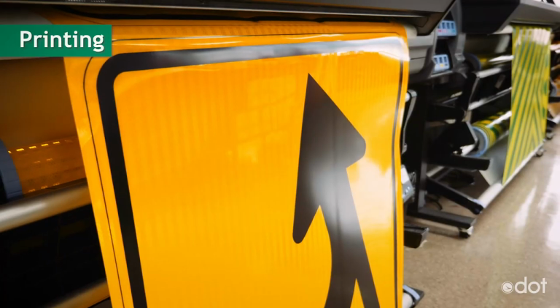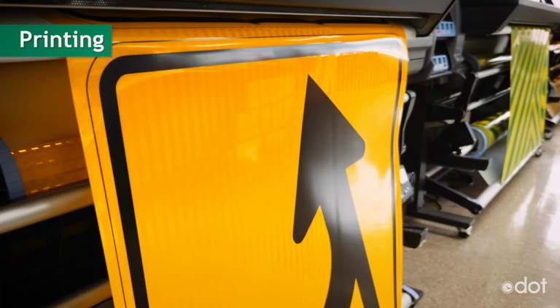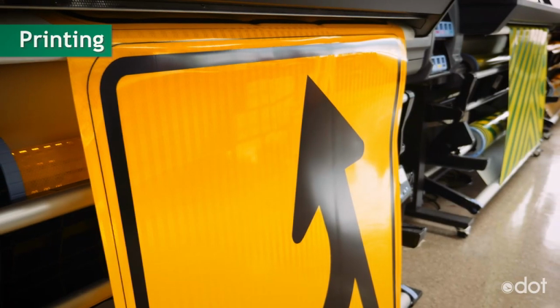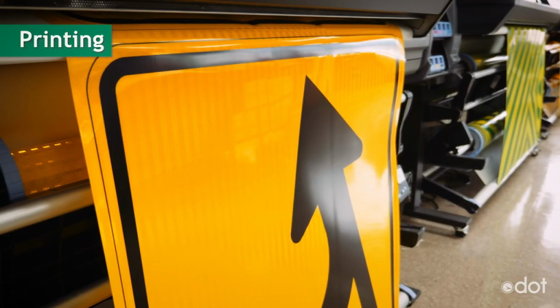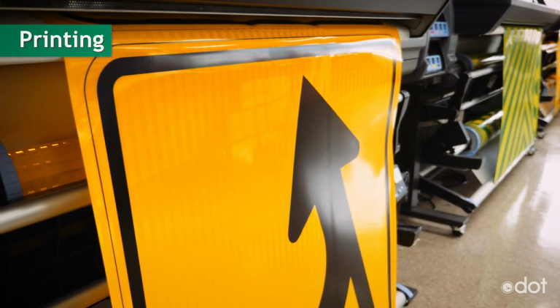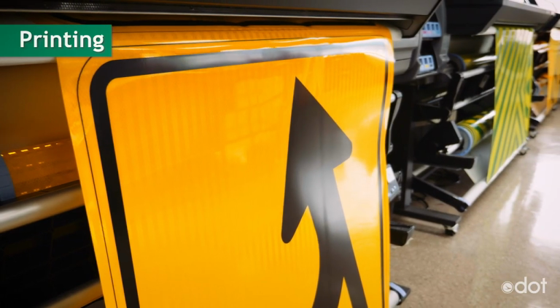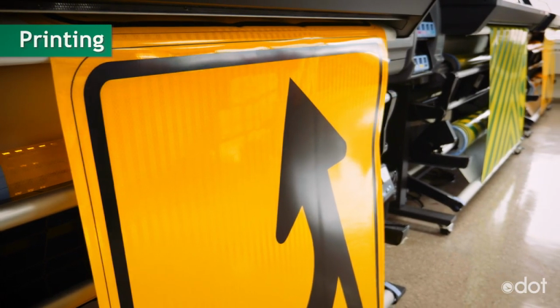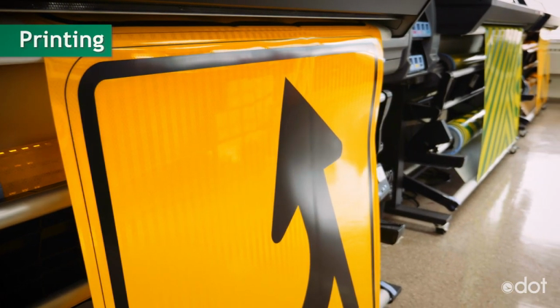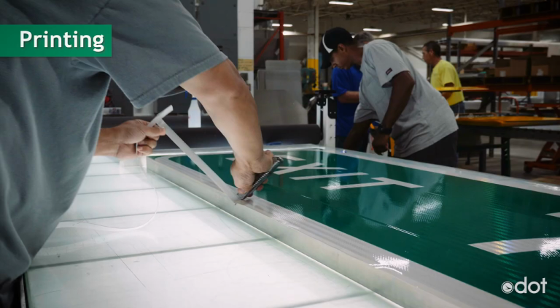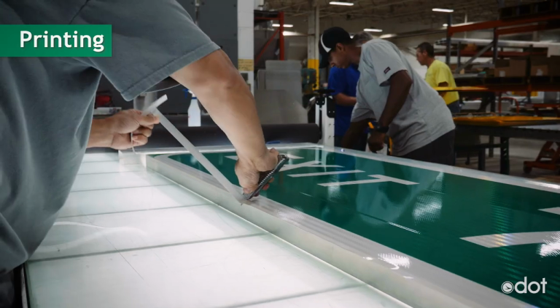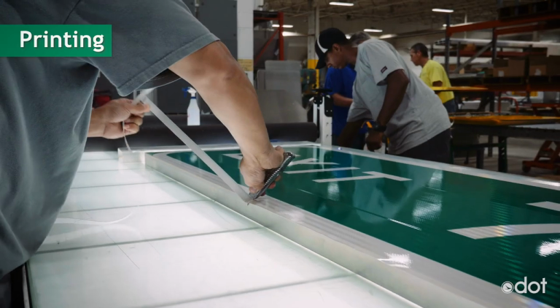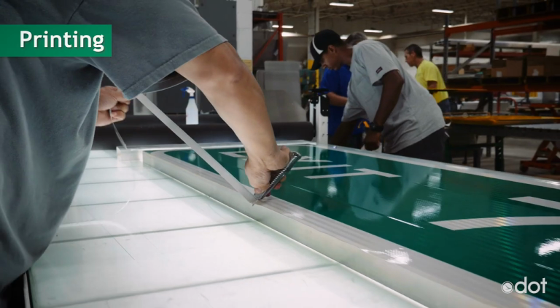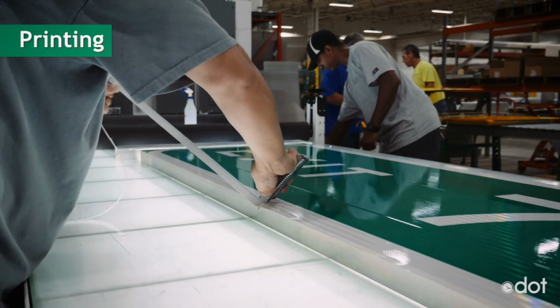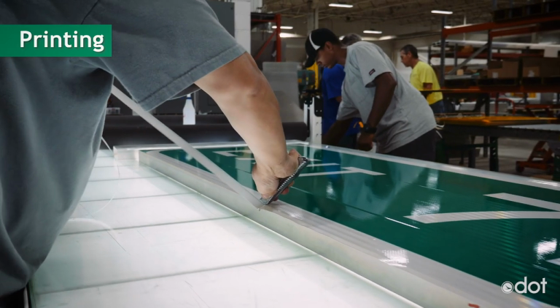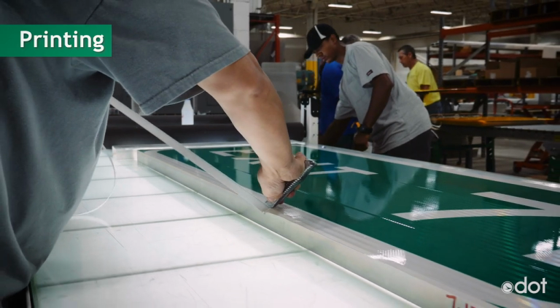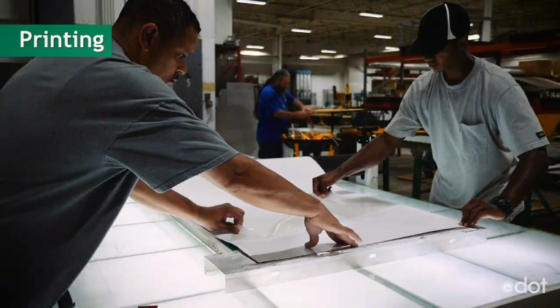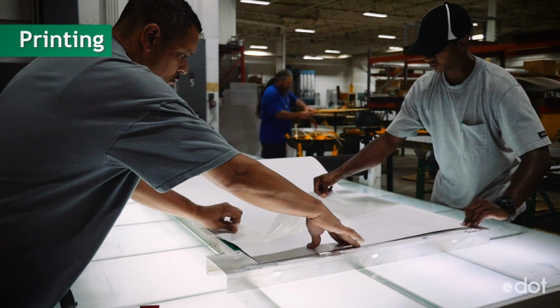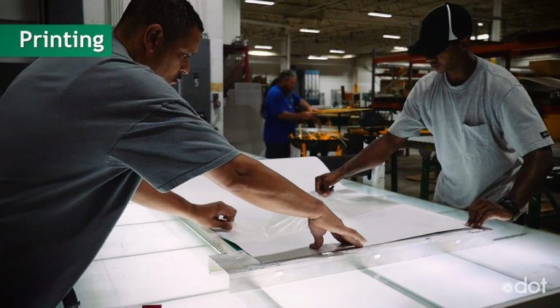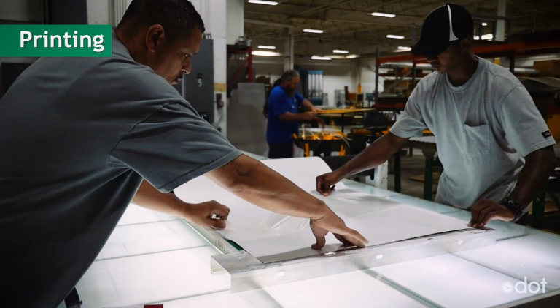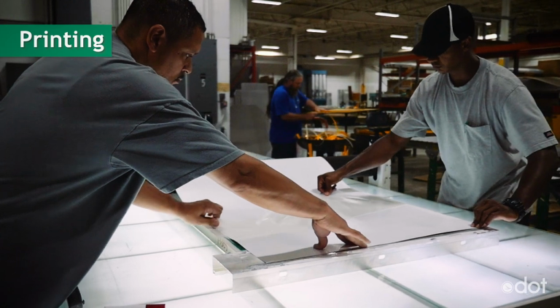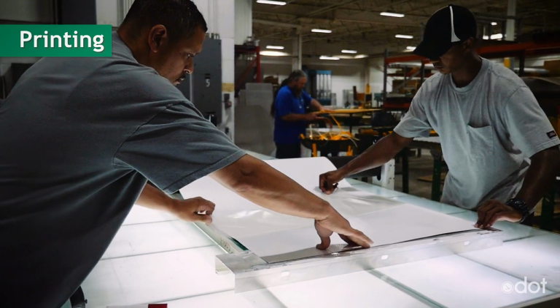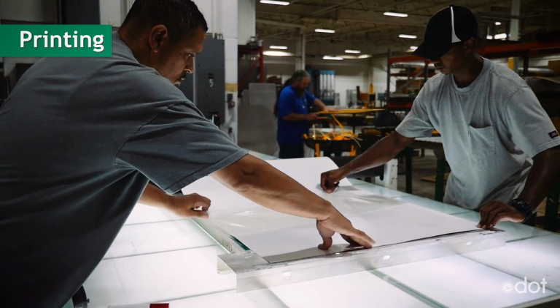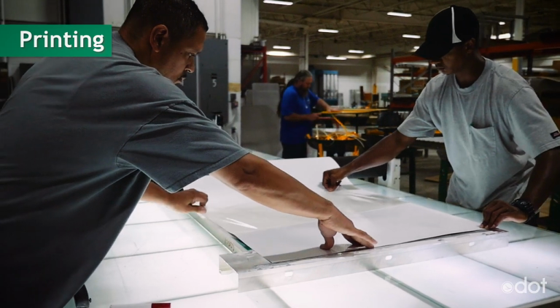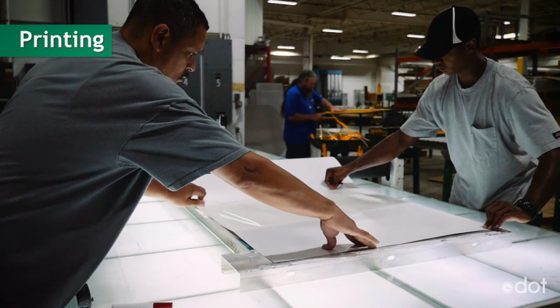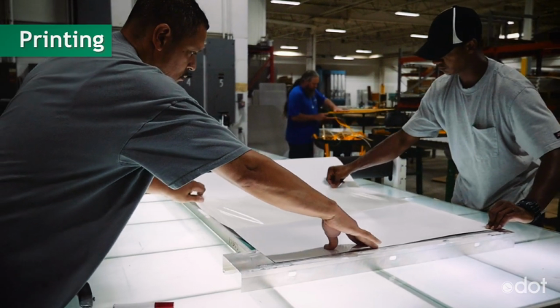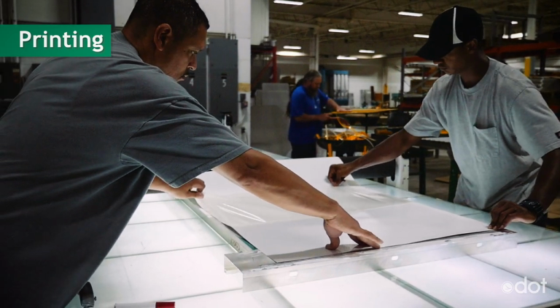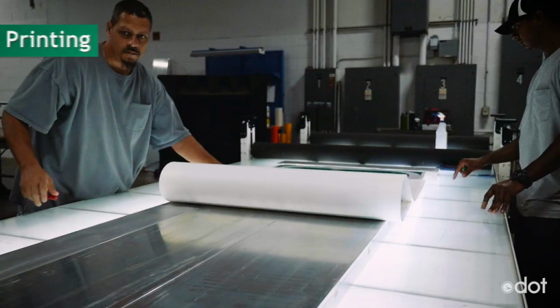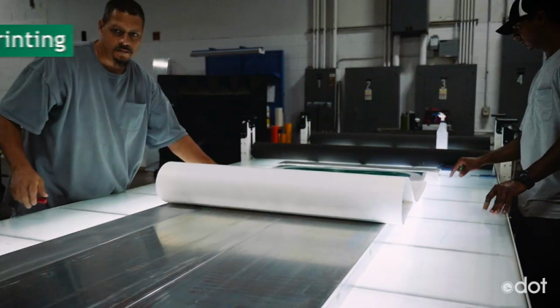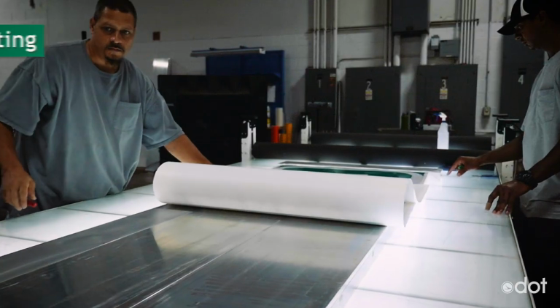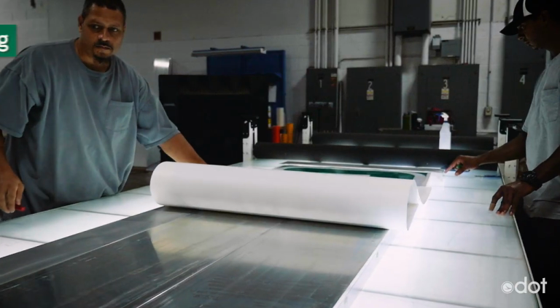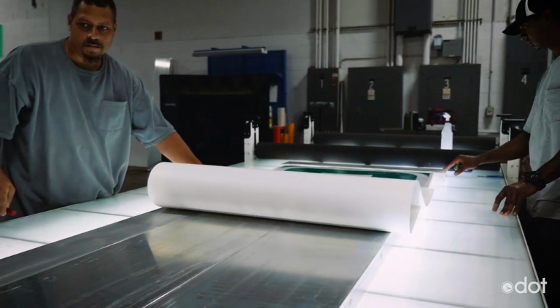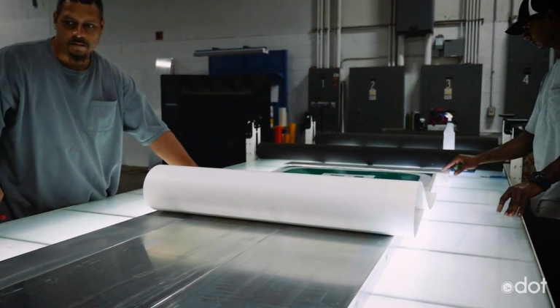Once the signs are printed, they are cut apart, the backing is removed, and then they are placed on the aluminum sheet.